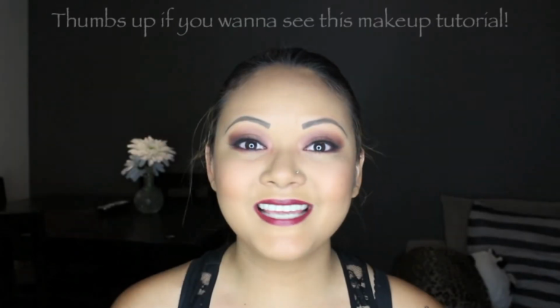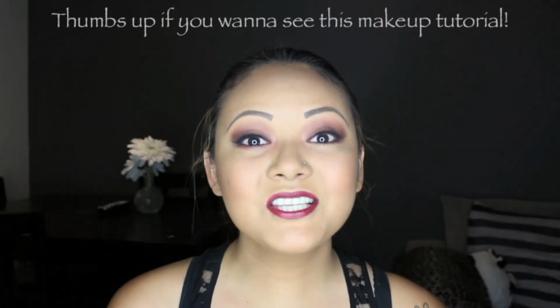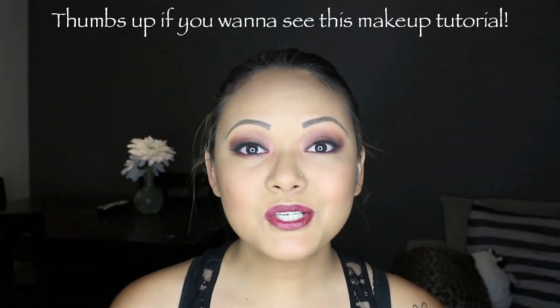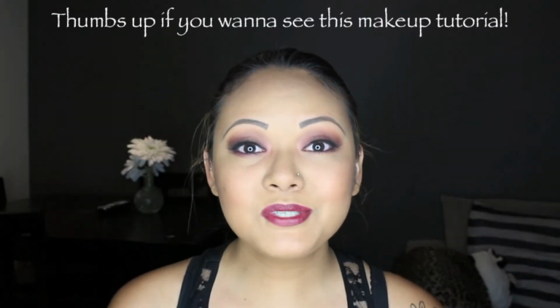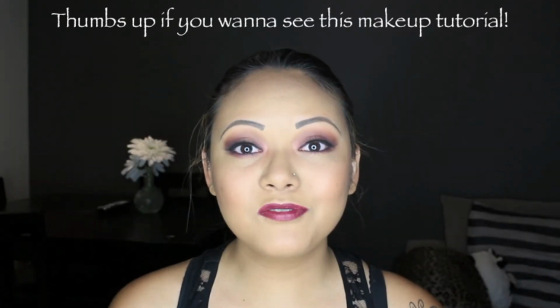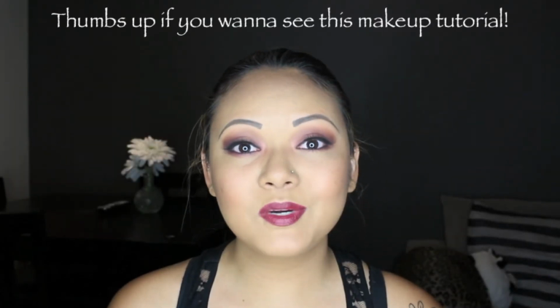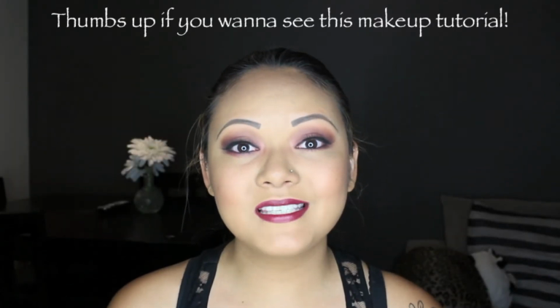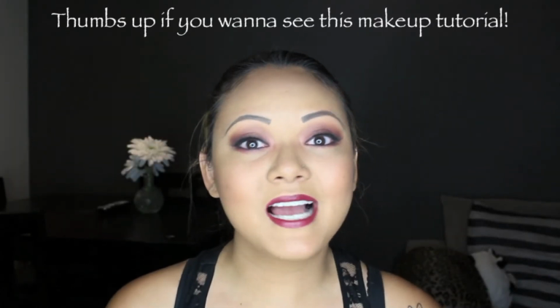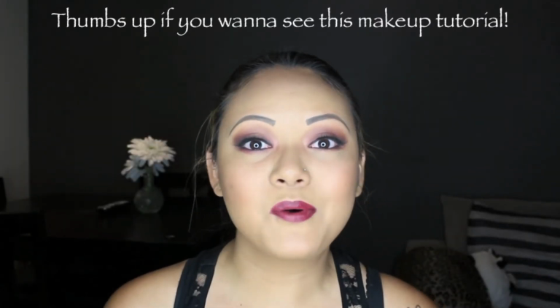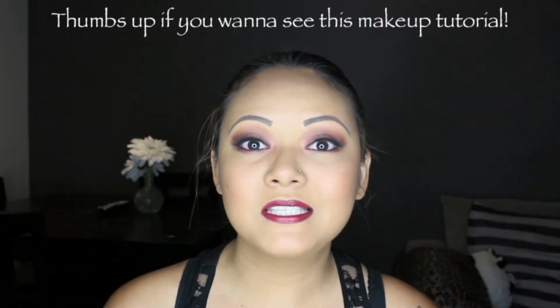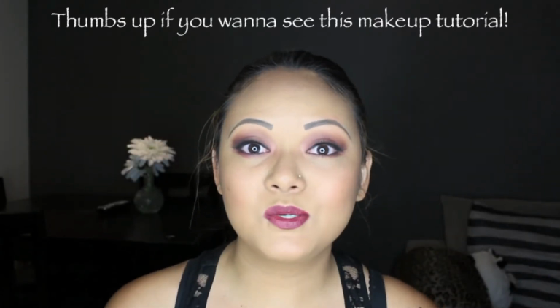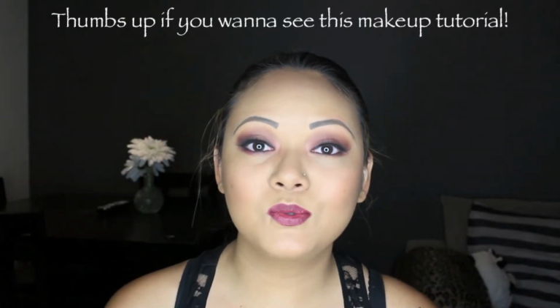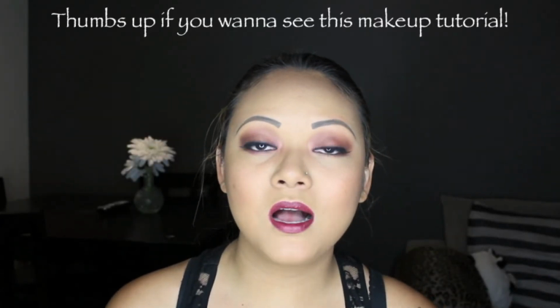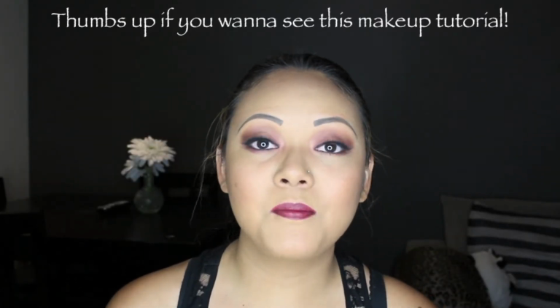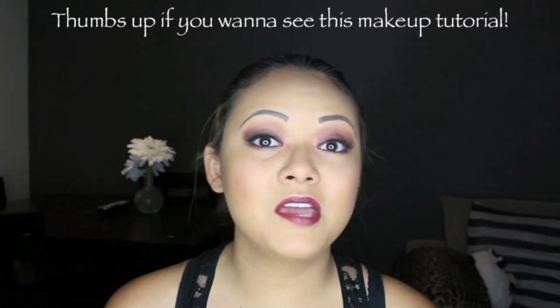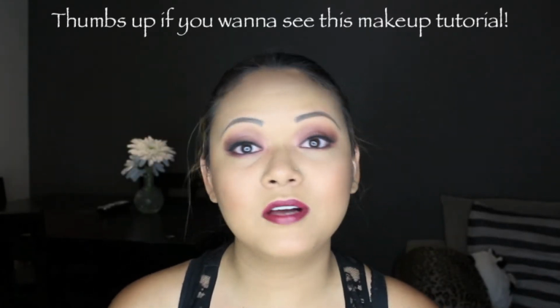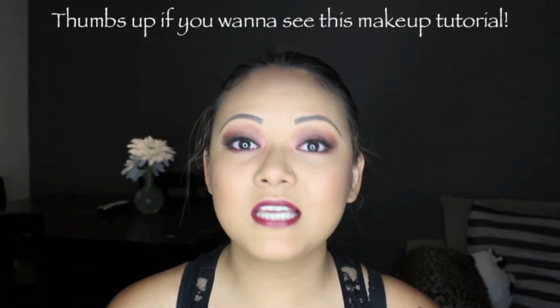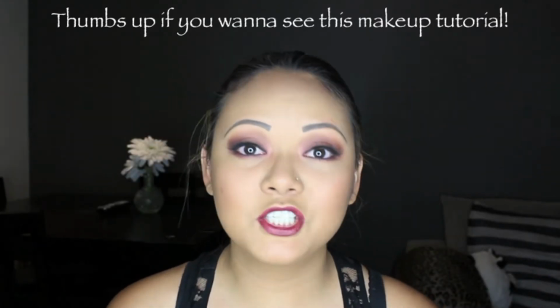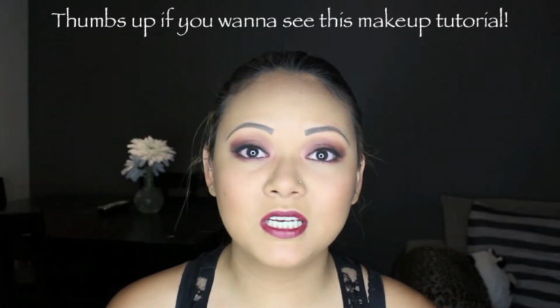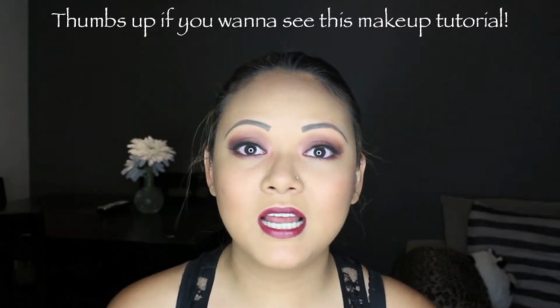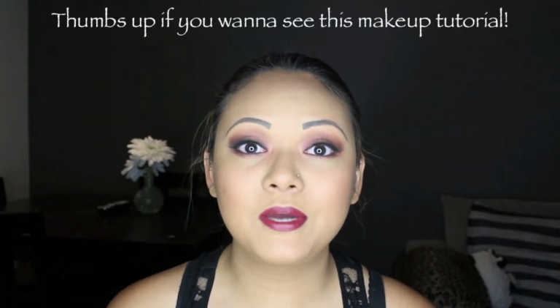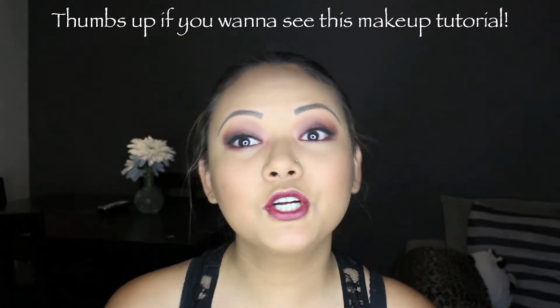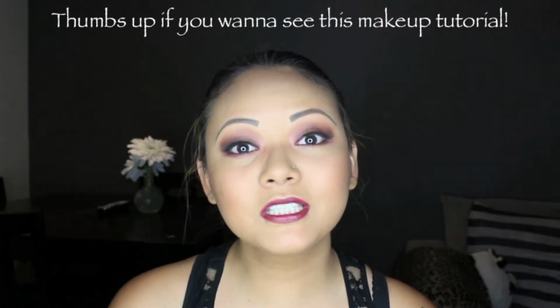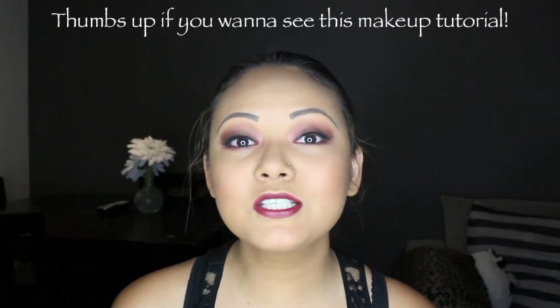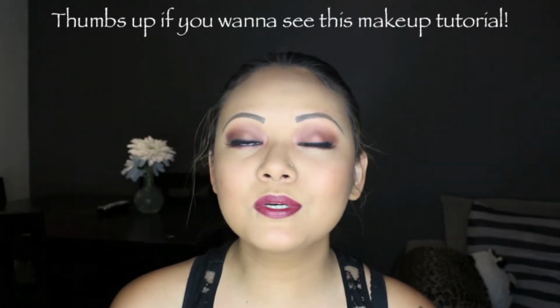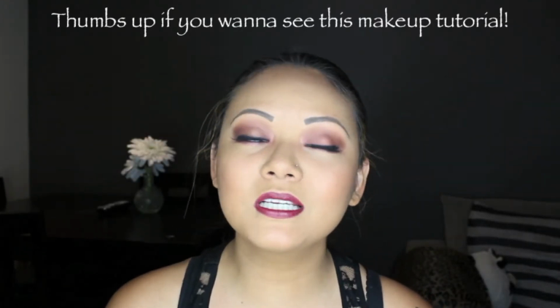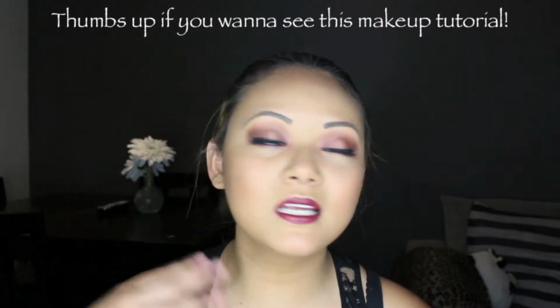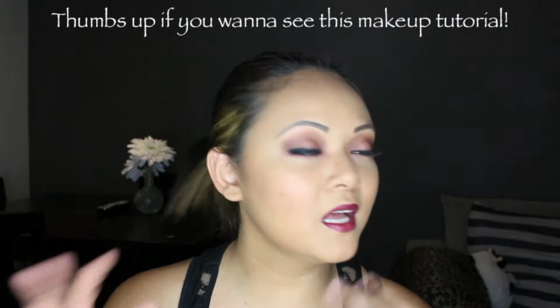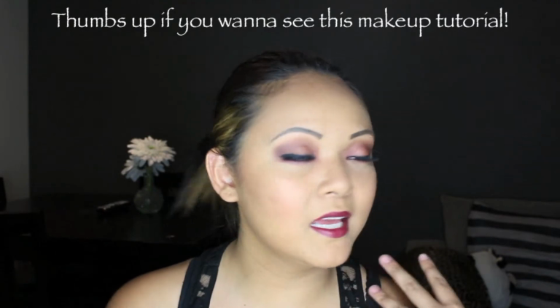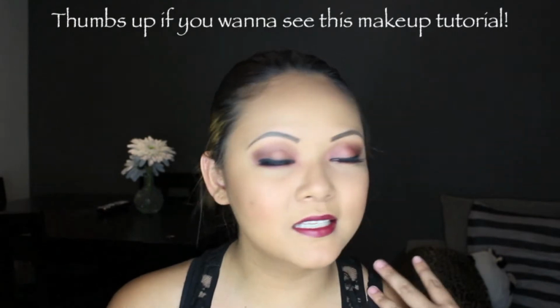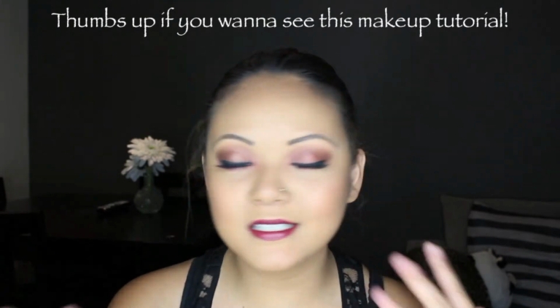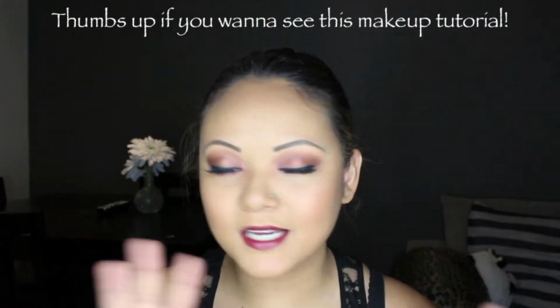Stay tuned if you want to see how I do my foundation and how I currently do it.